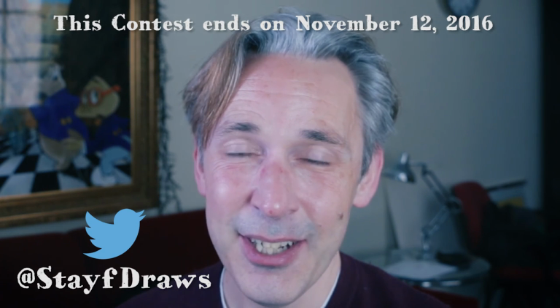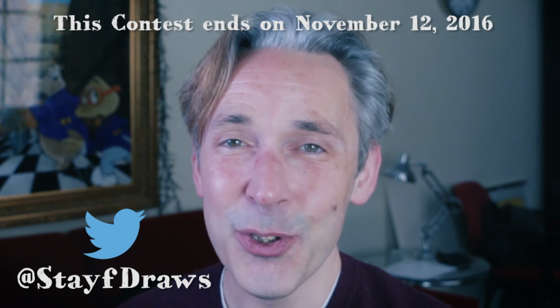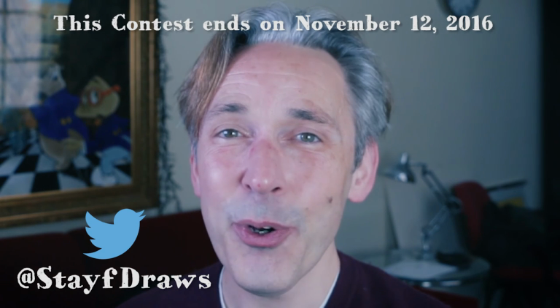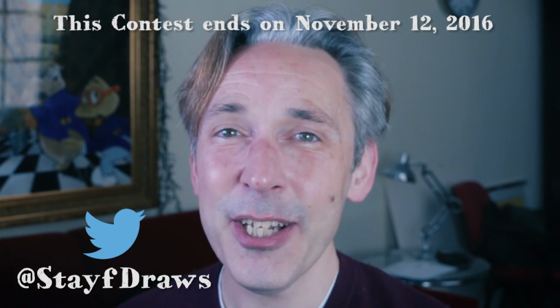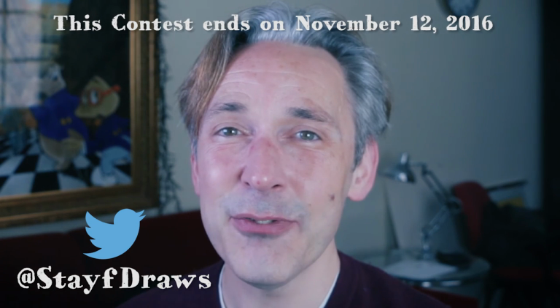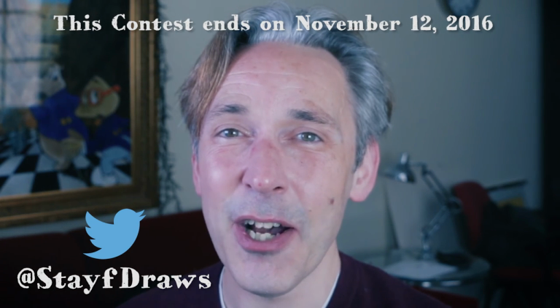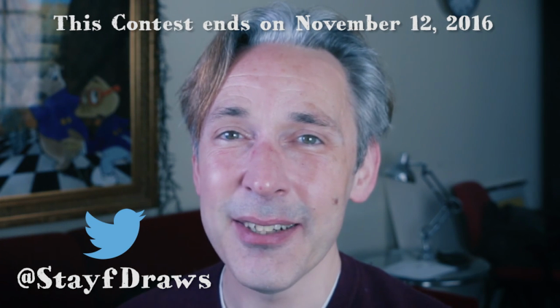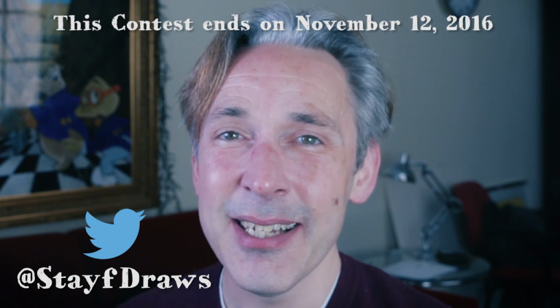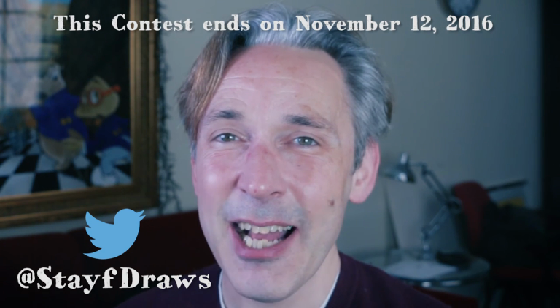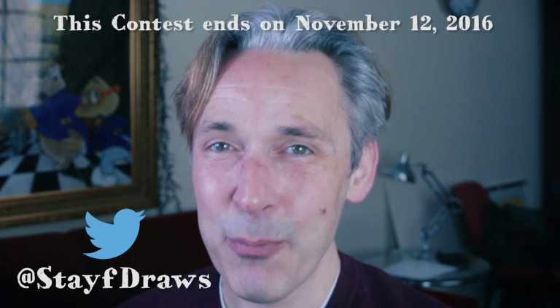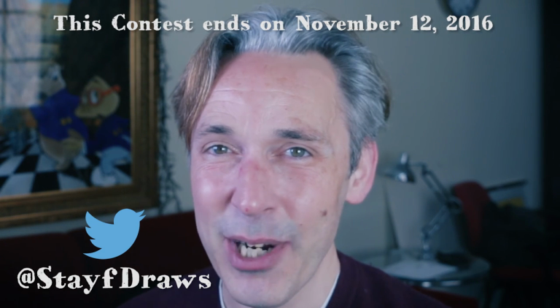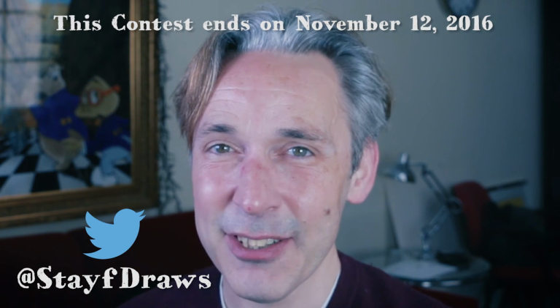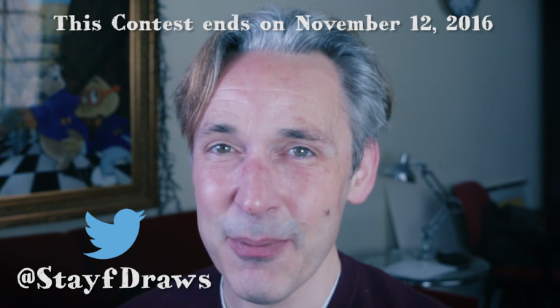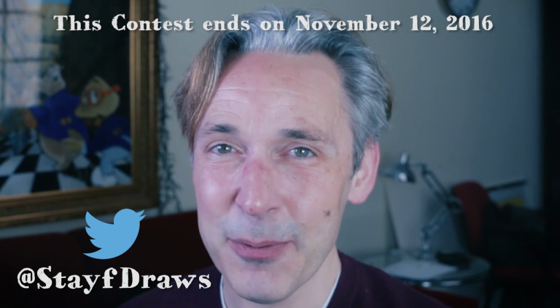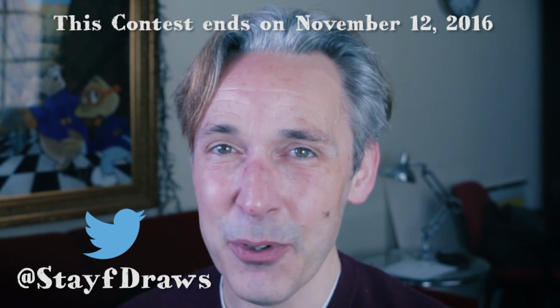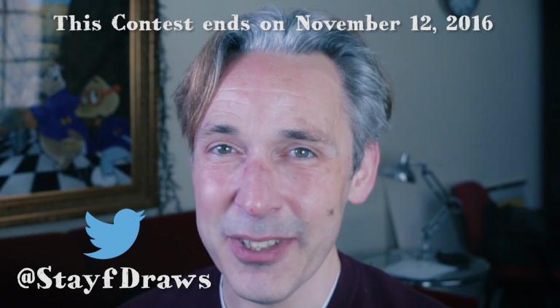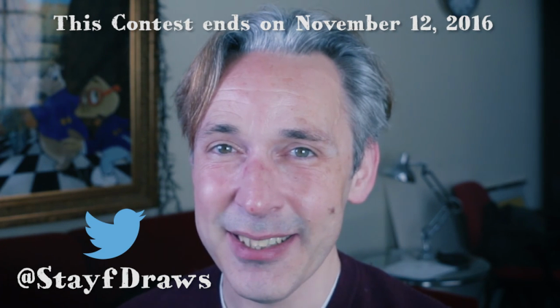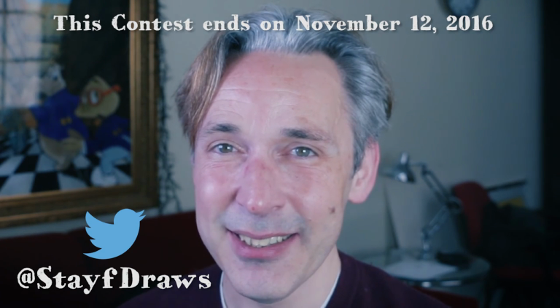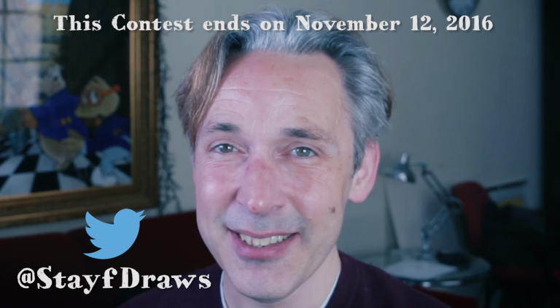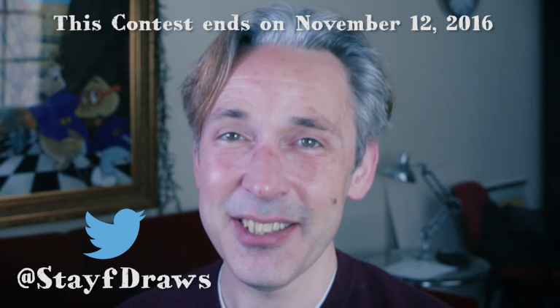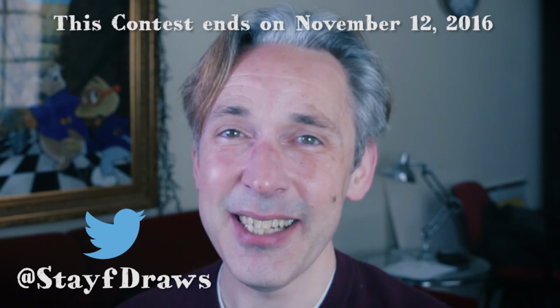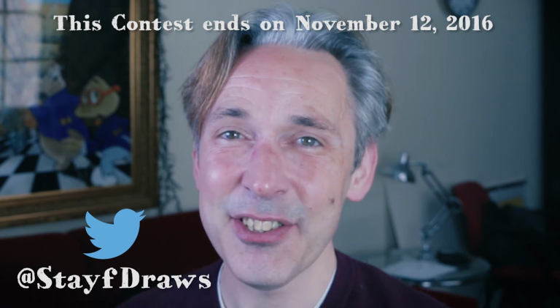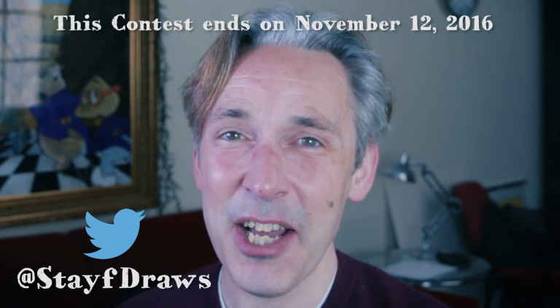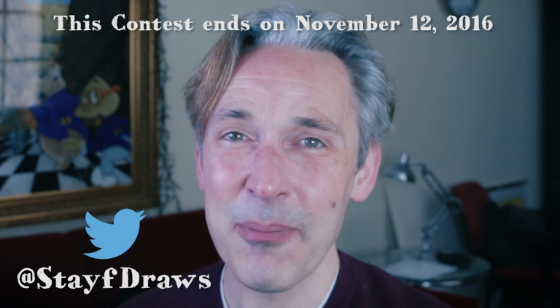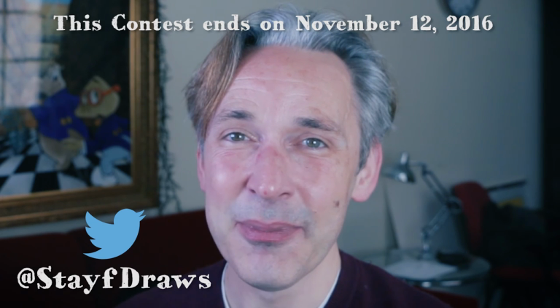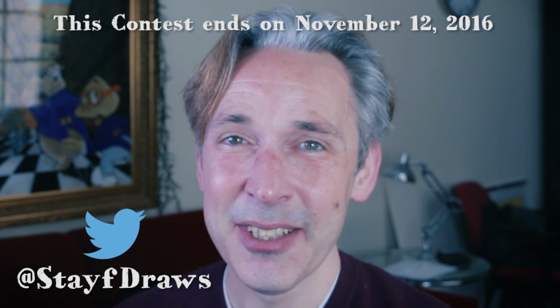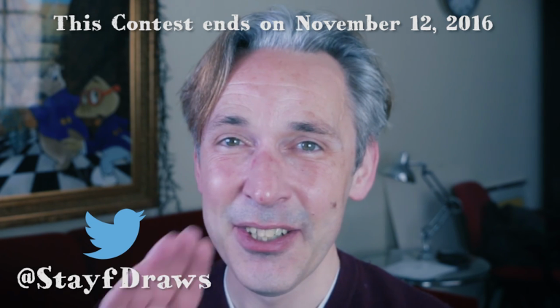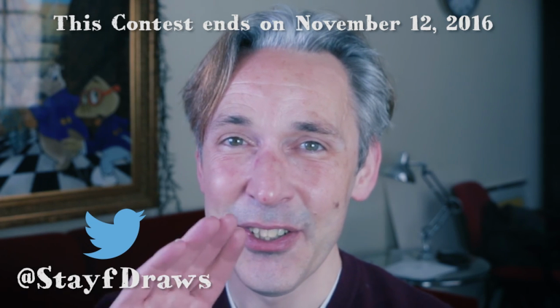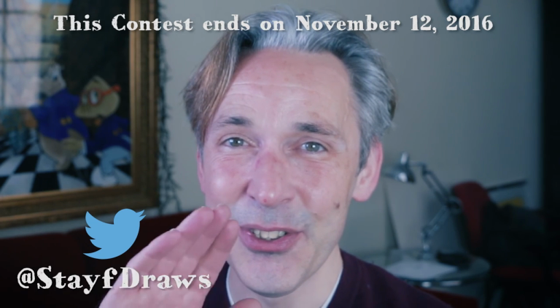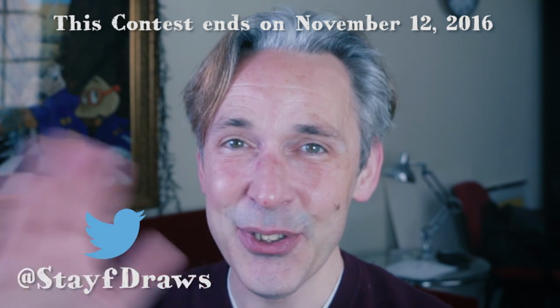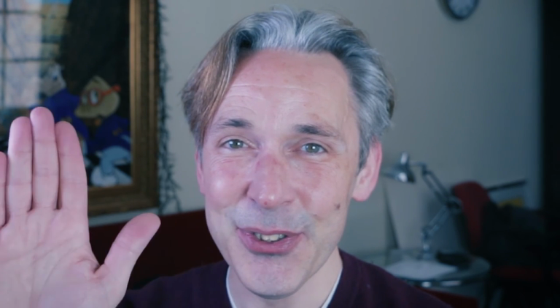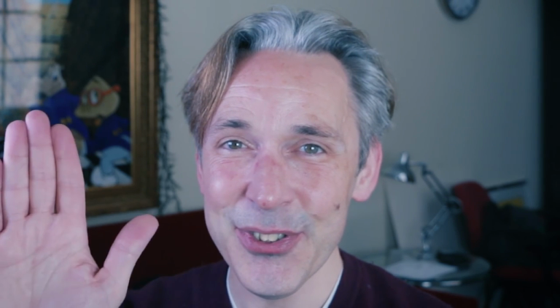Drawing is fun and practice makes perfect. See you next time. Doodles.